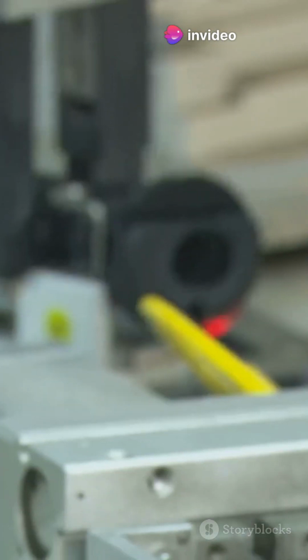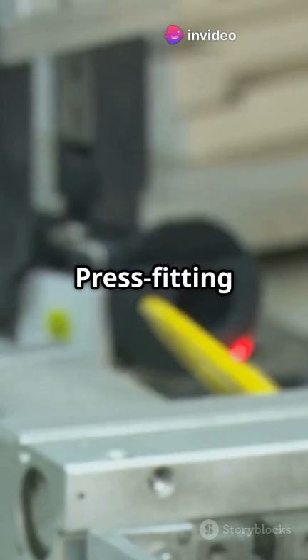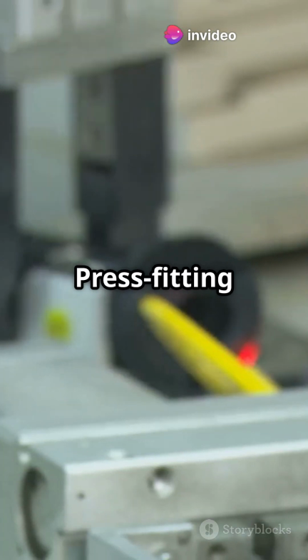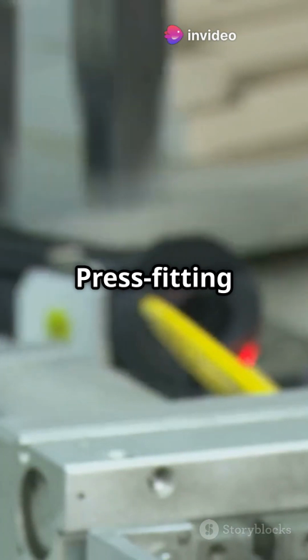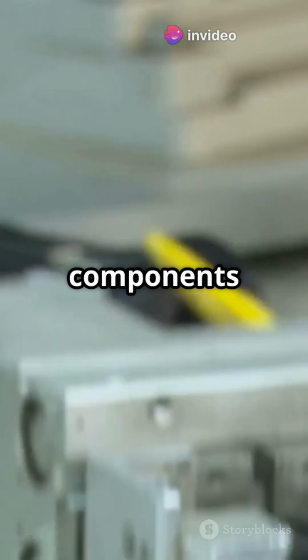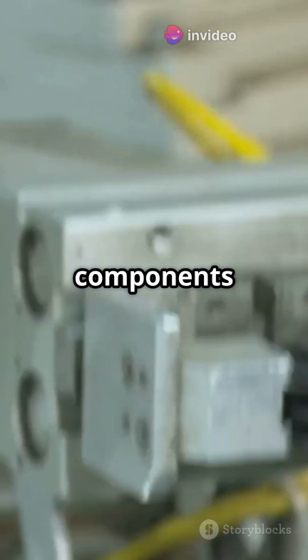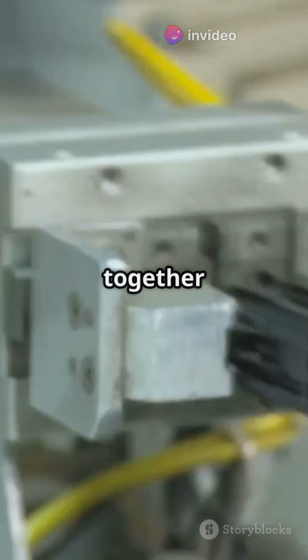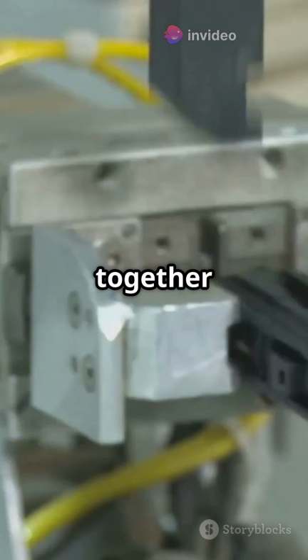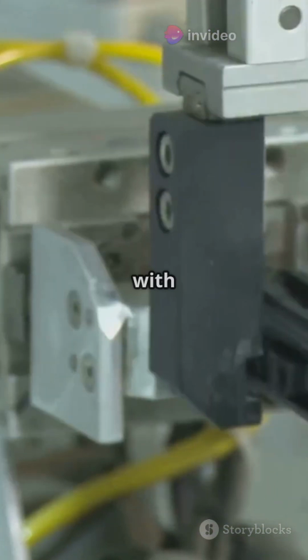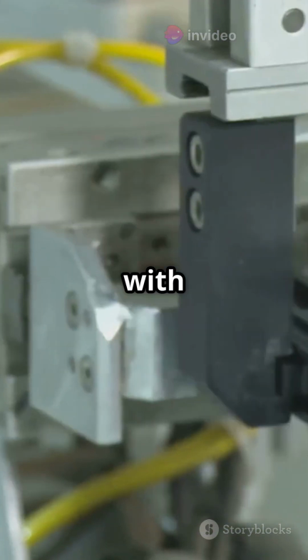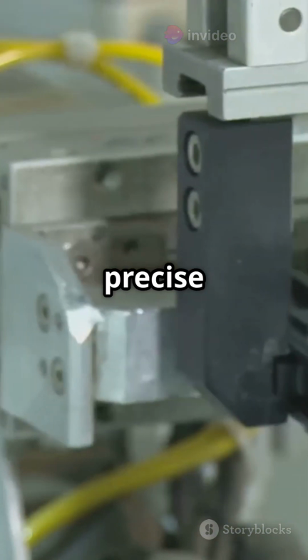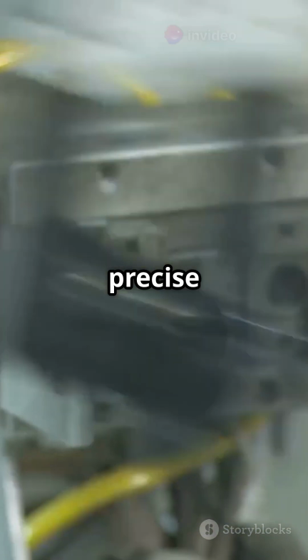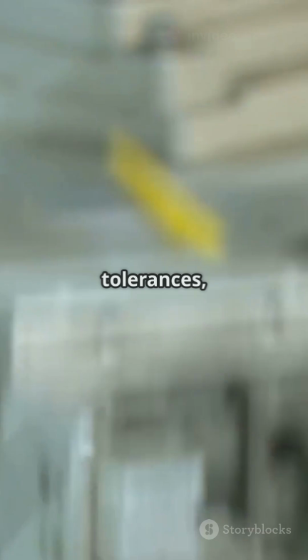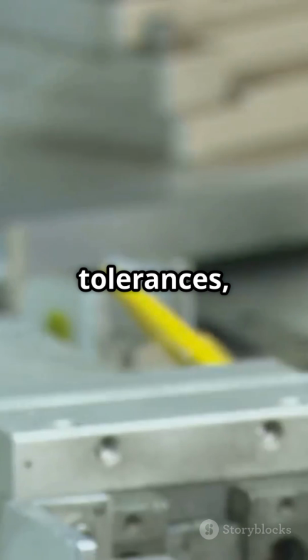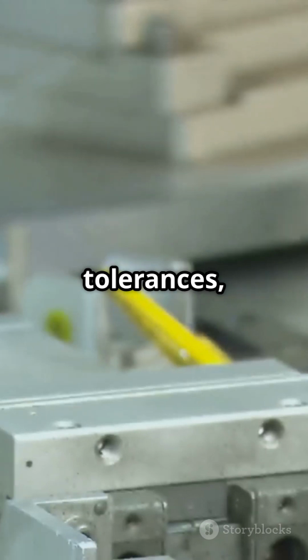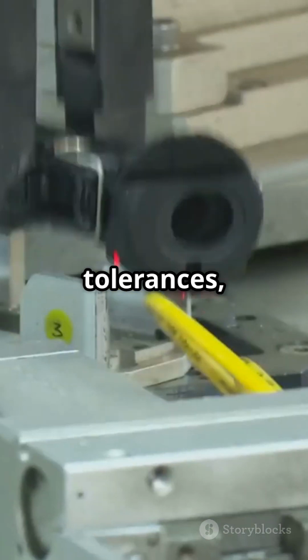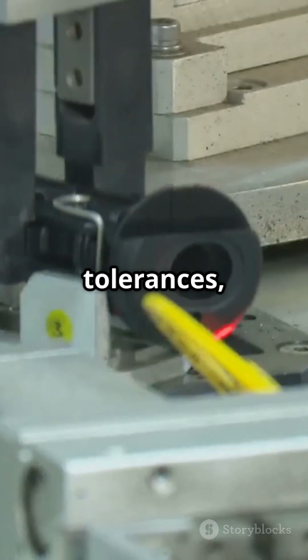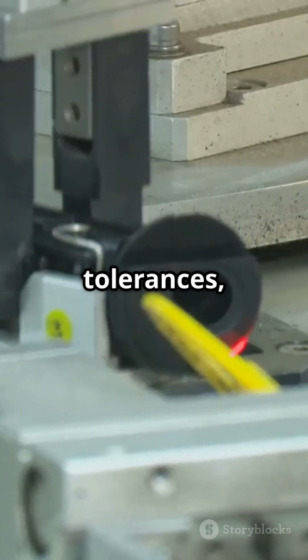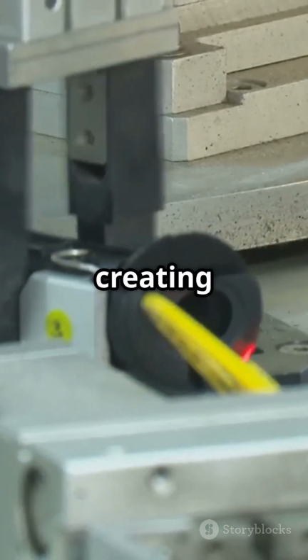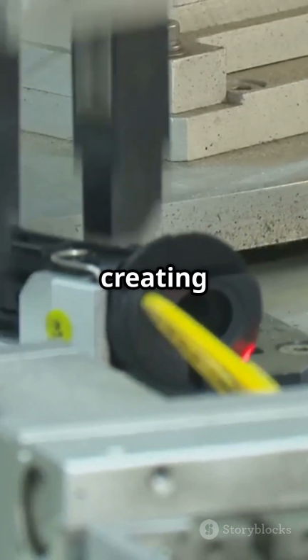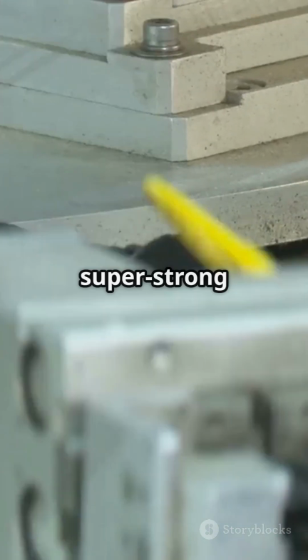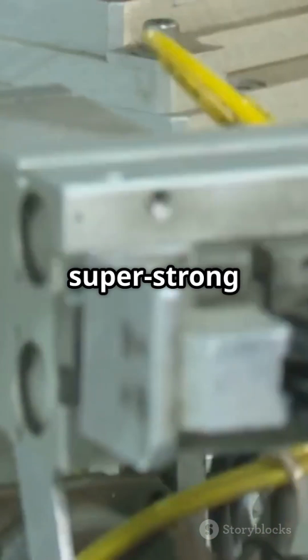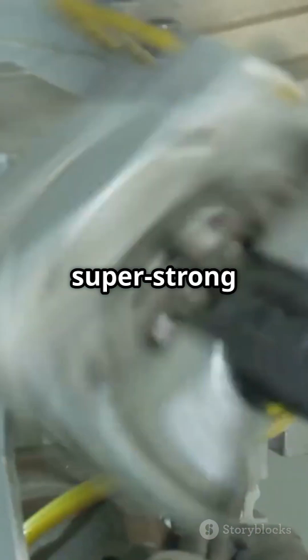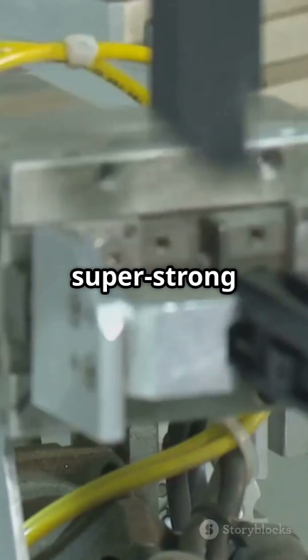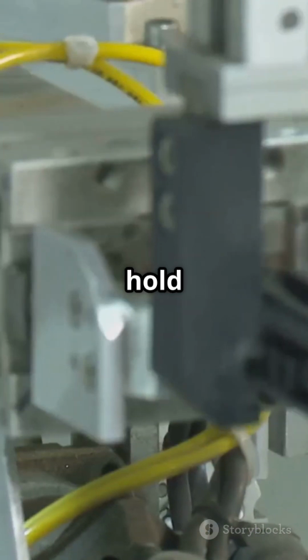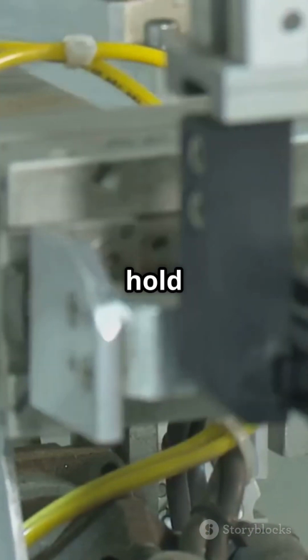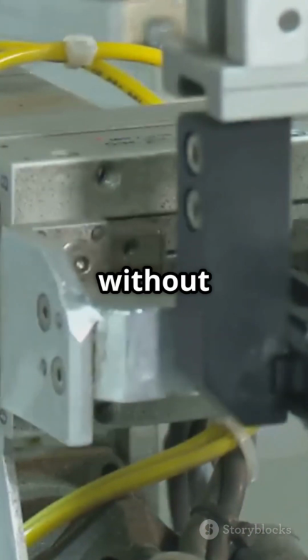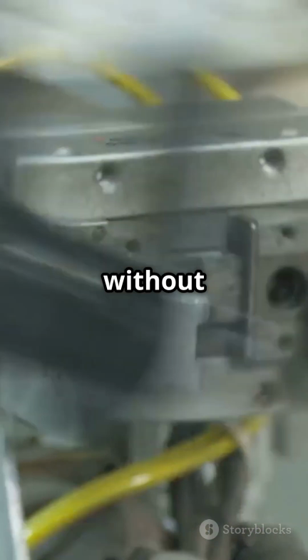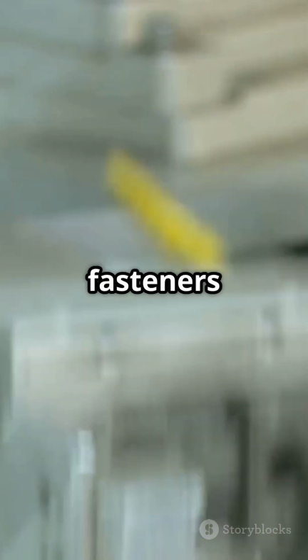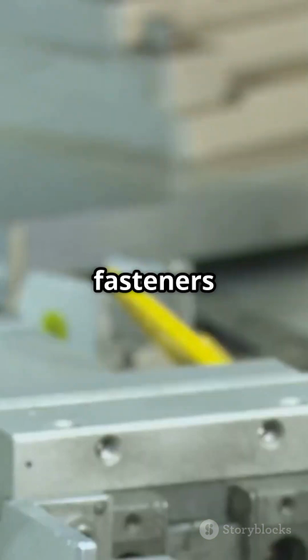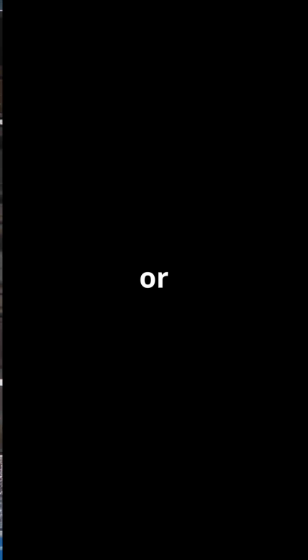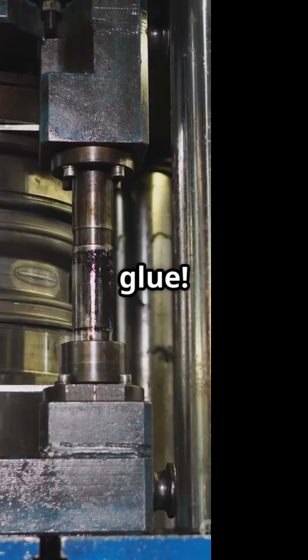Press-fitting components together with precise tolerances, creating a super strong hold without fasteners or glue.